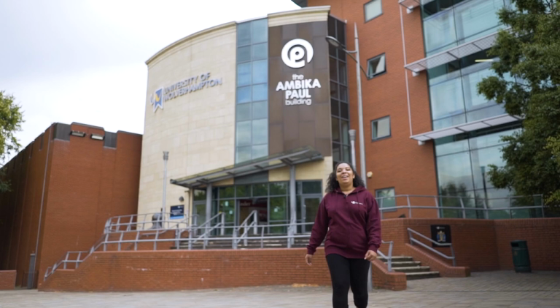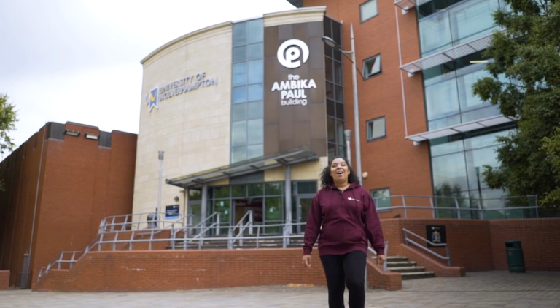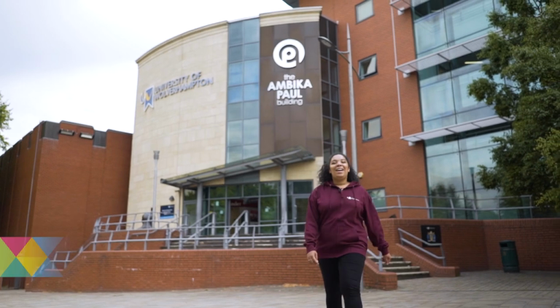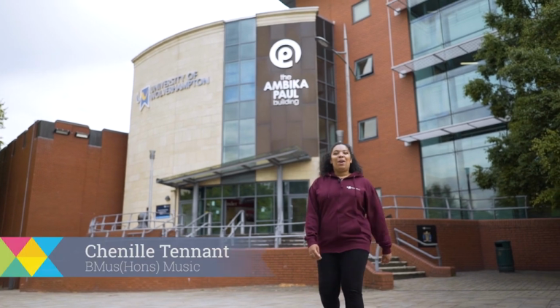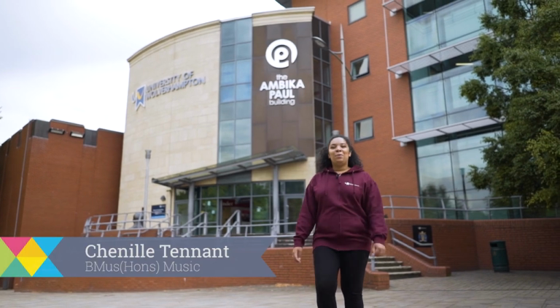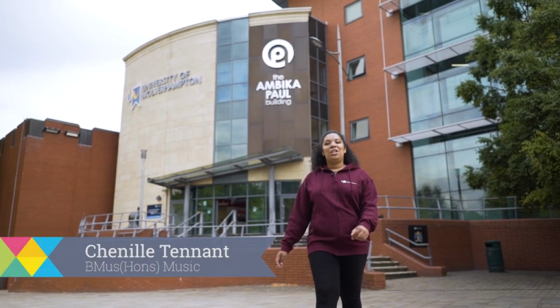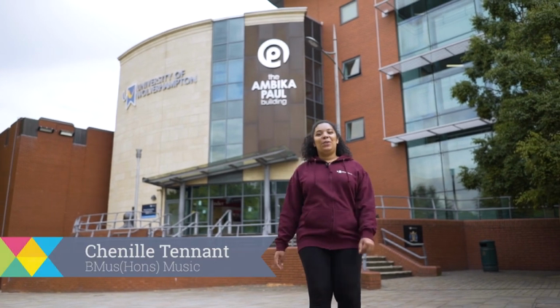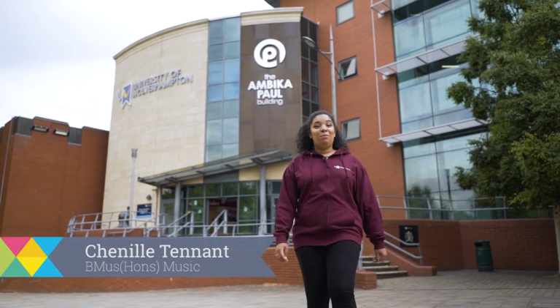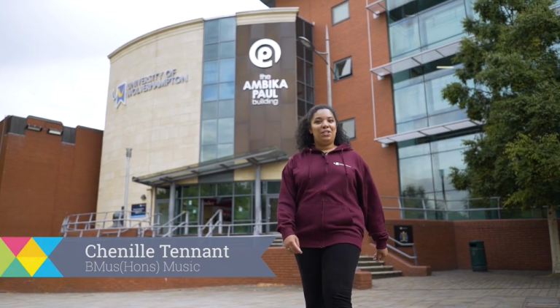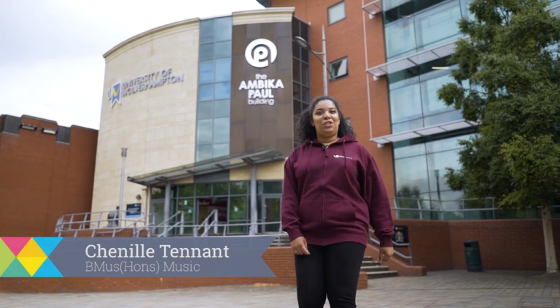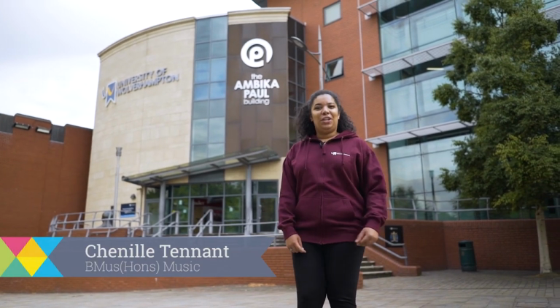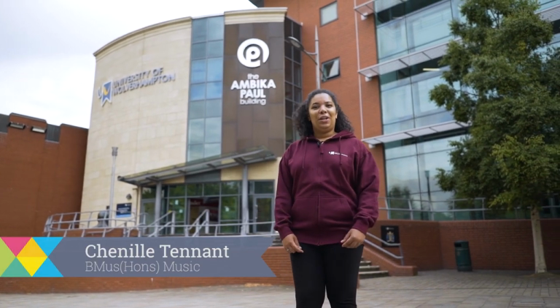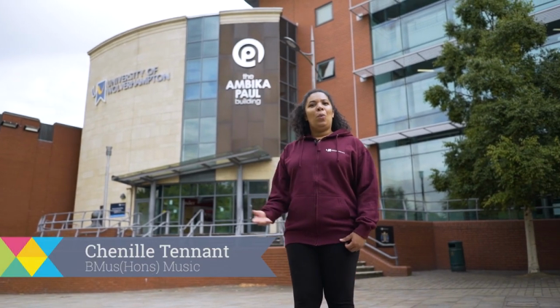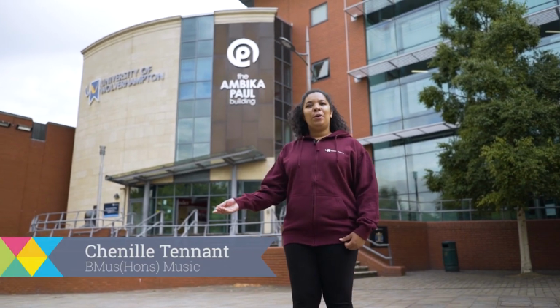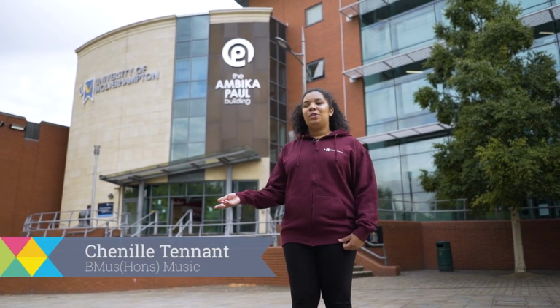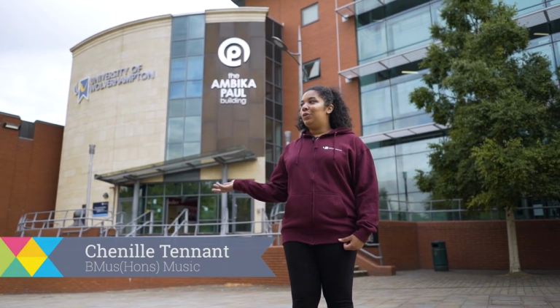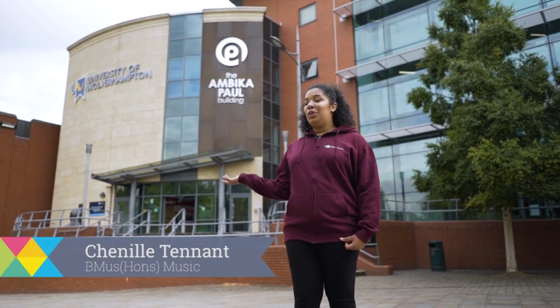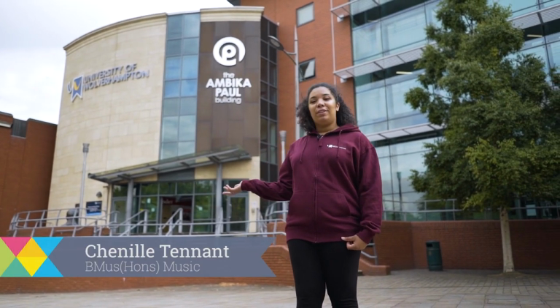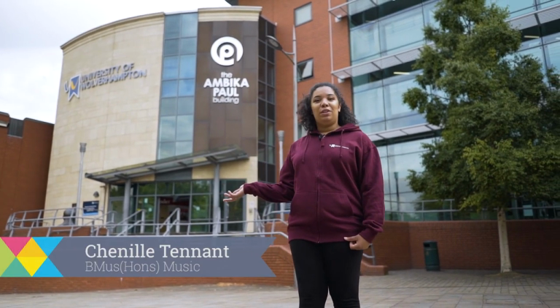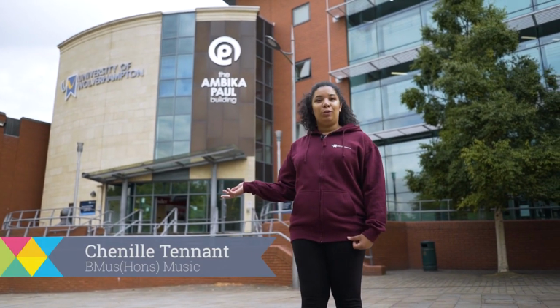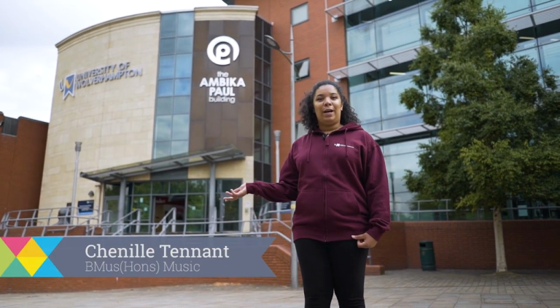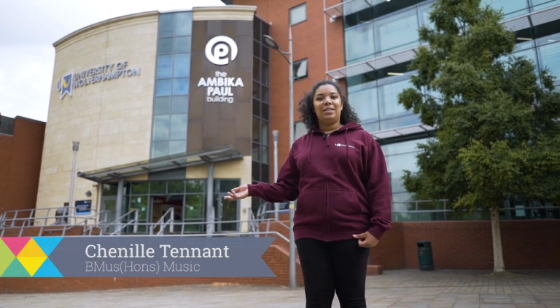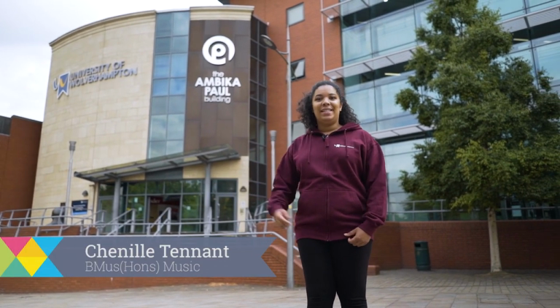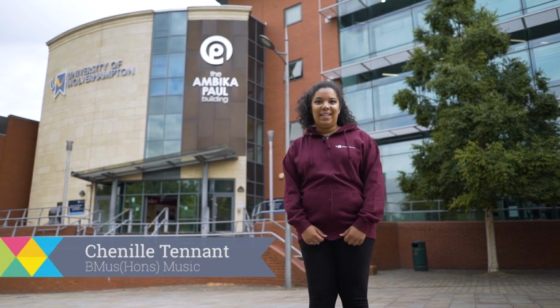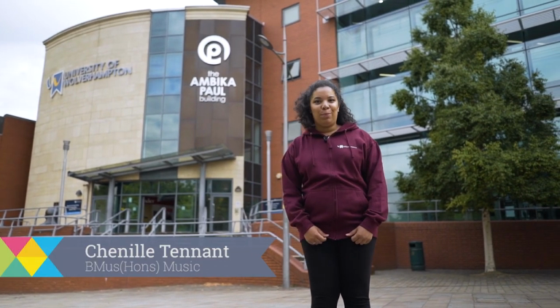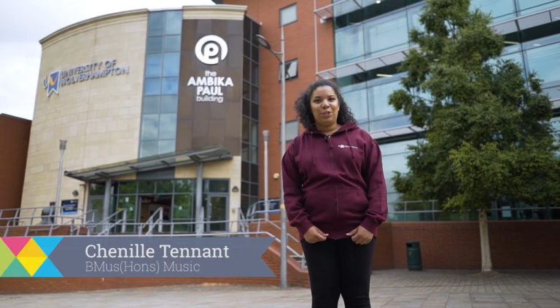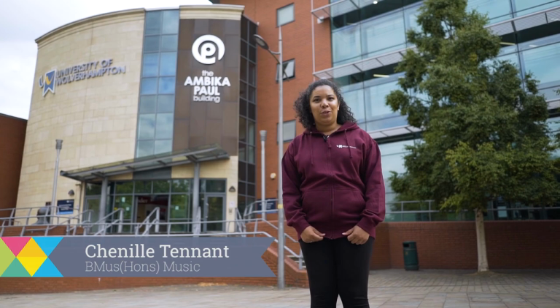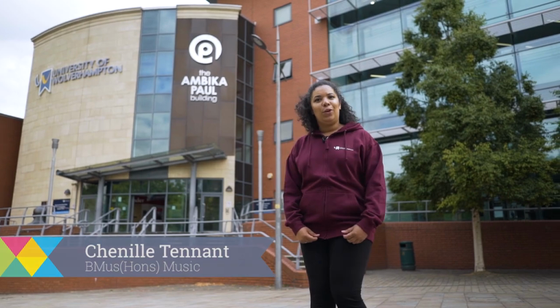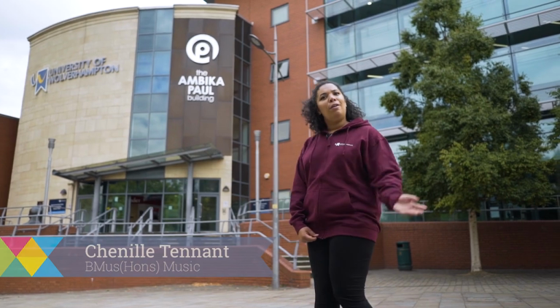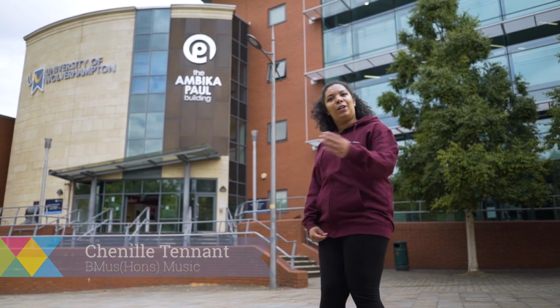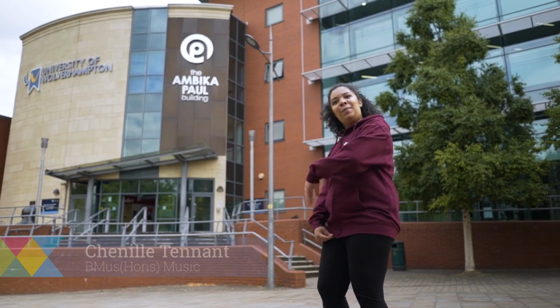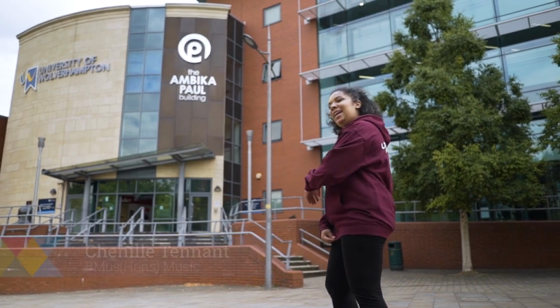Hi, I'm Chenille, a music student. Welcome to your University of Wolverhampton City campus tour. Follow me.